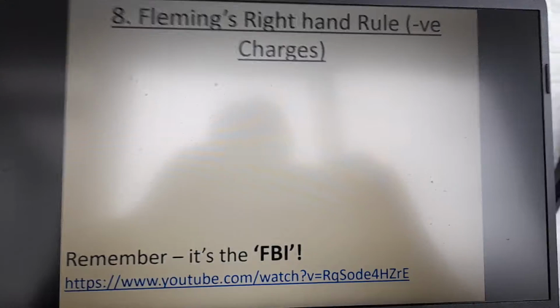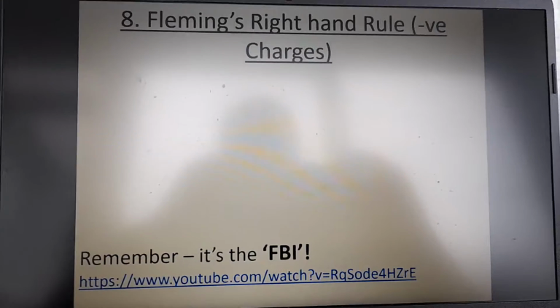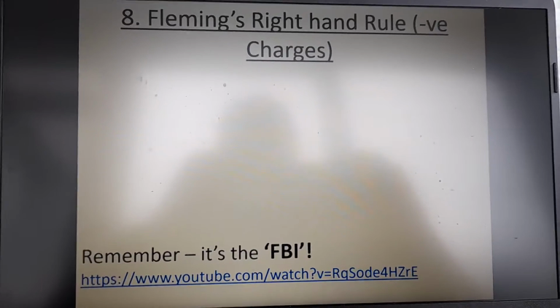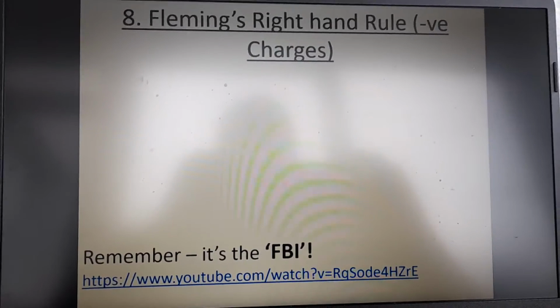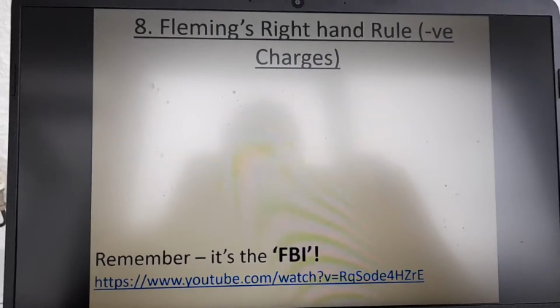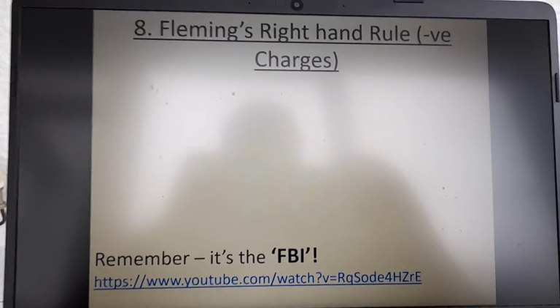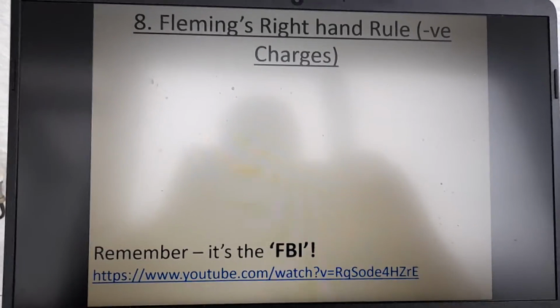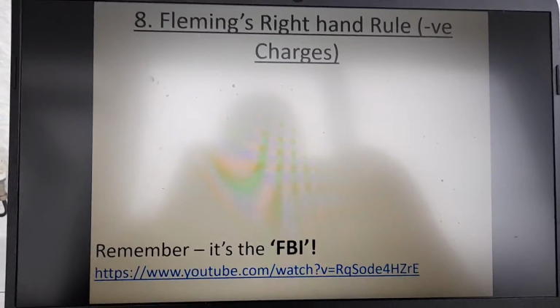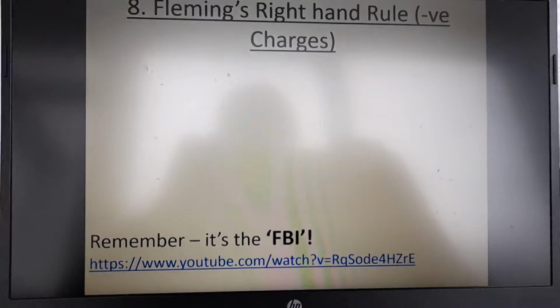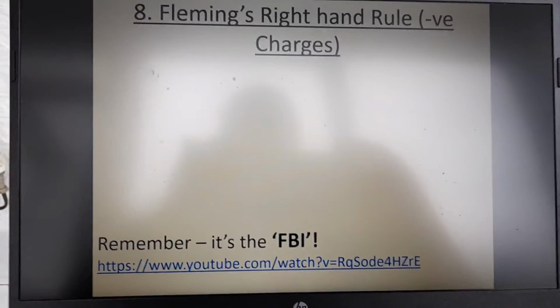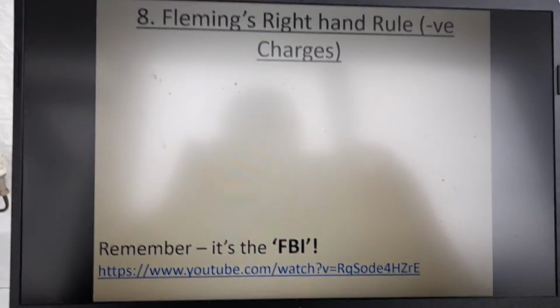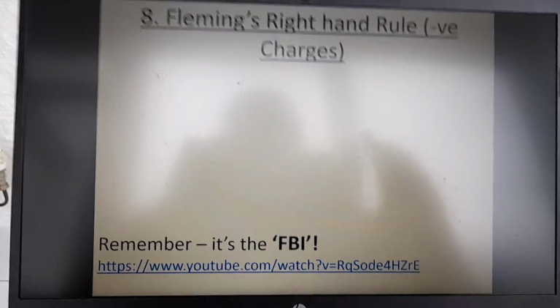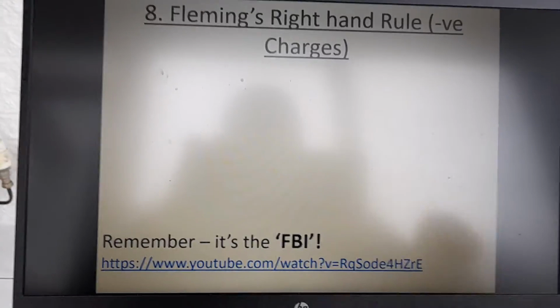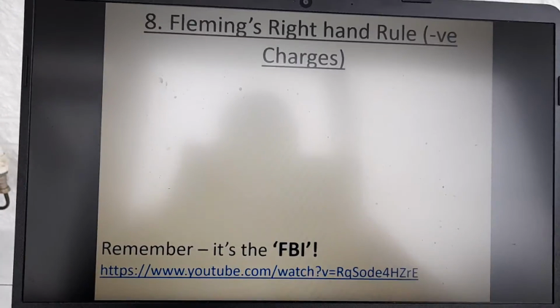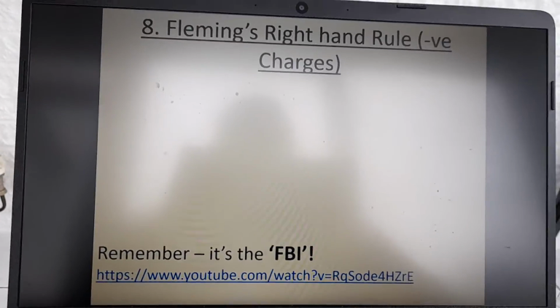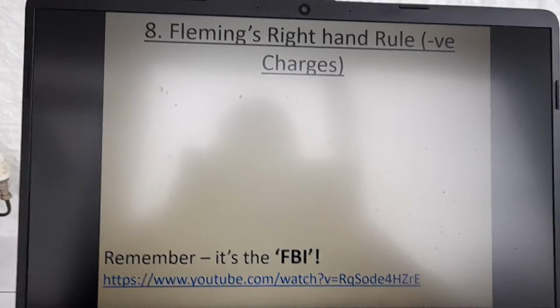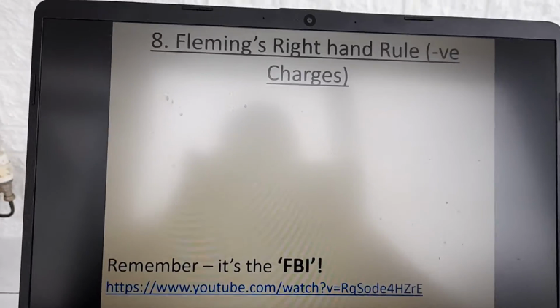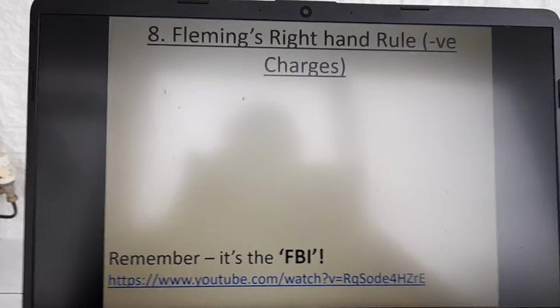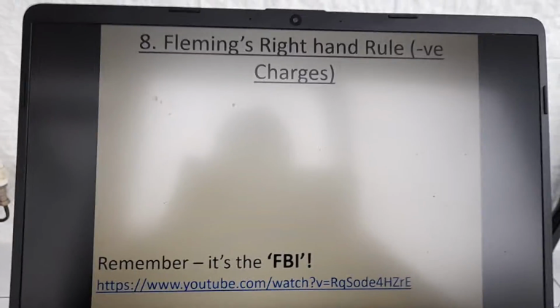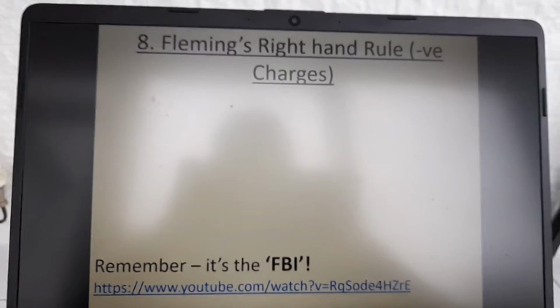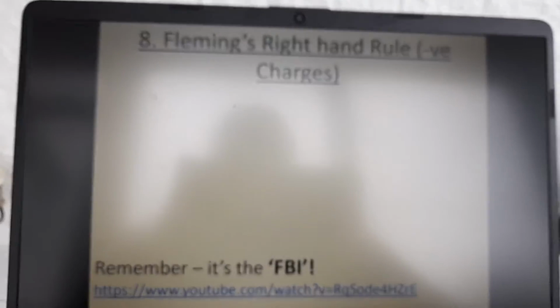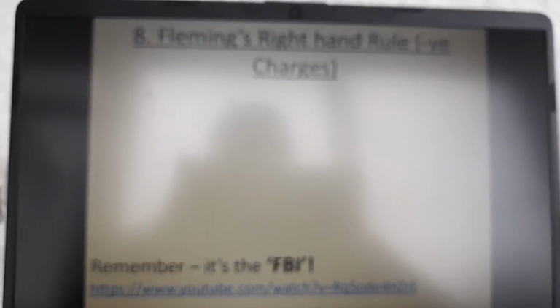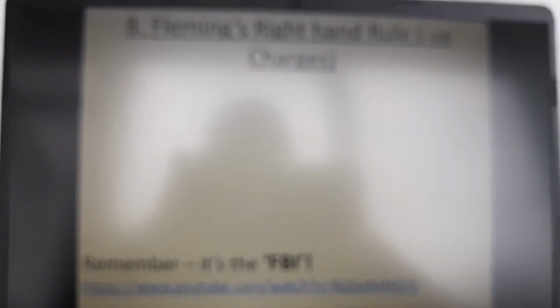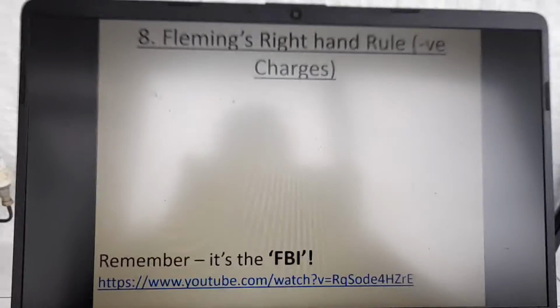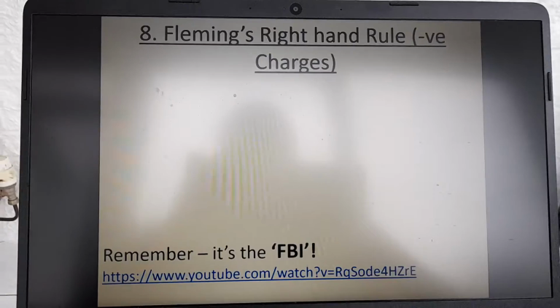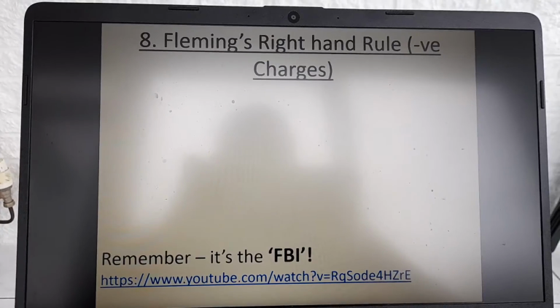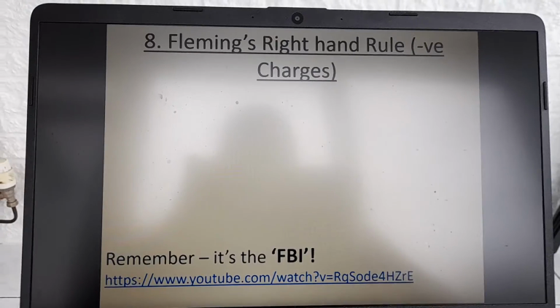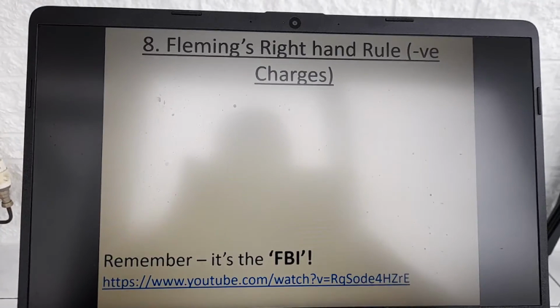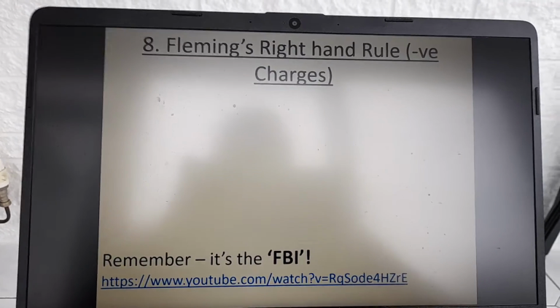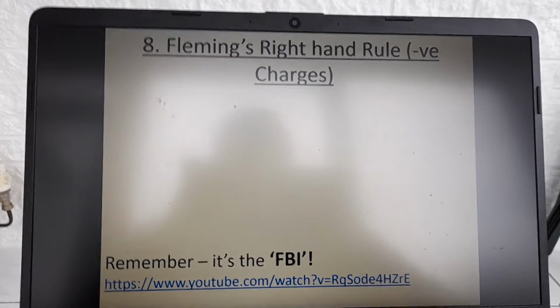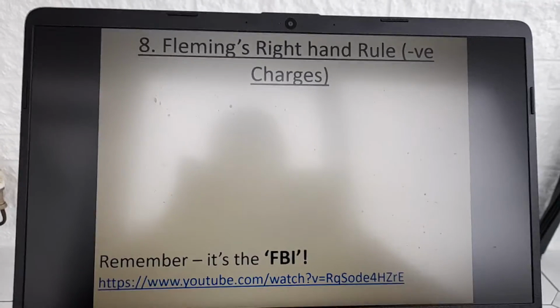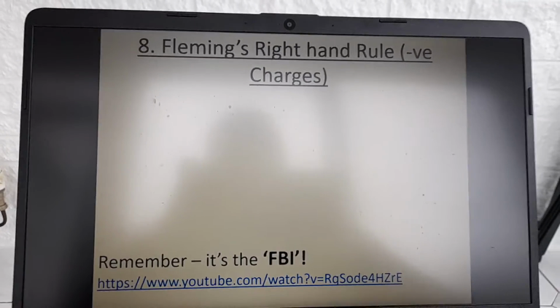Hey folks, so this video here is to show you how to use Fleming's right hand rule, and the idea is you use your right hand.